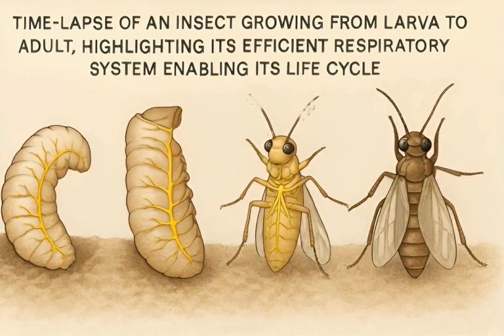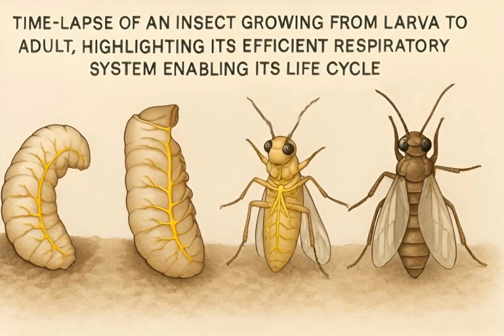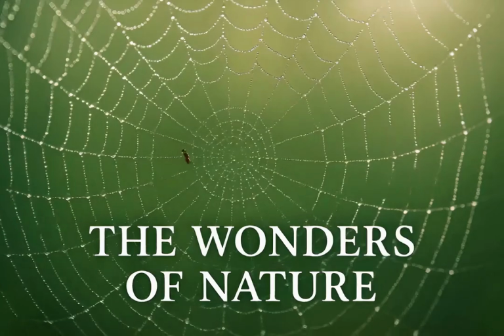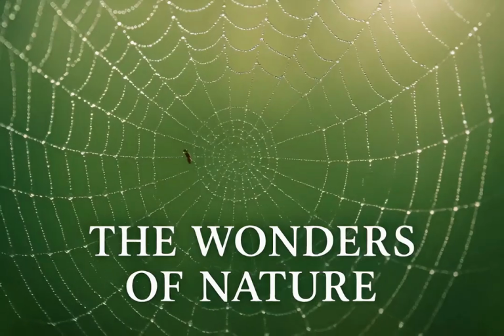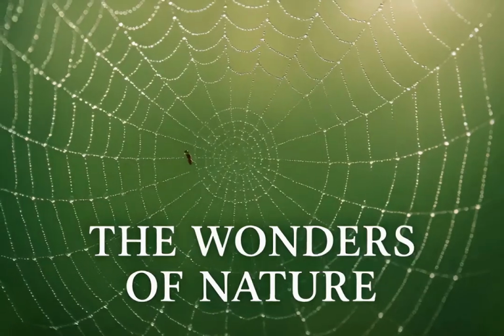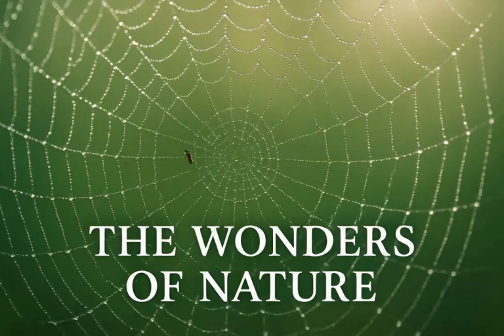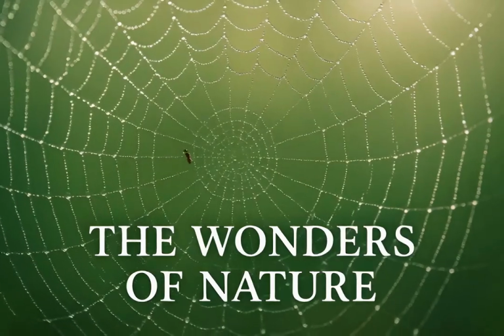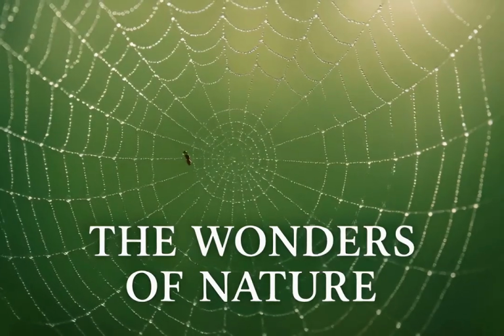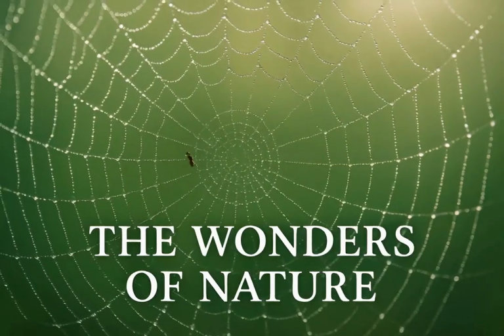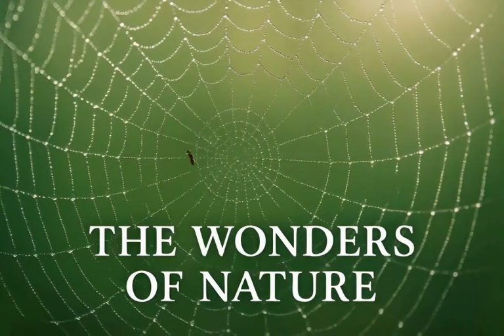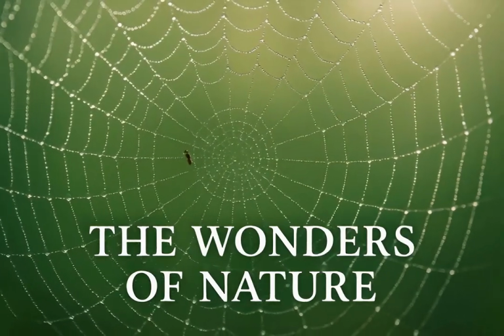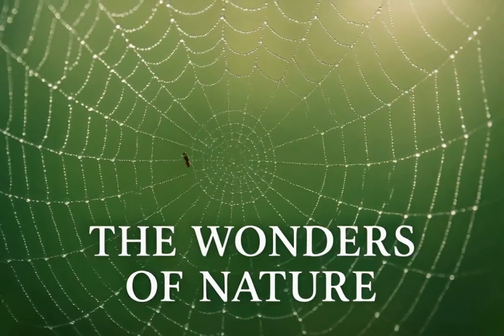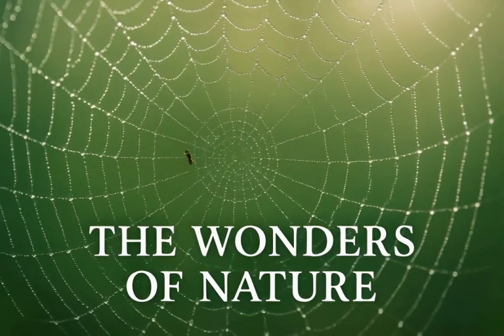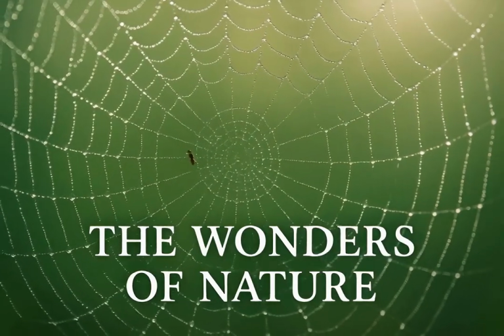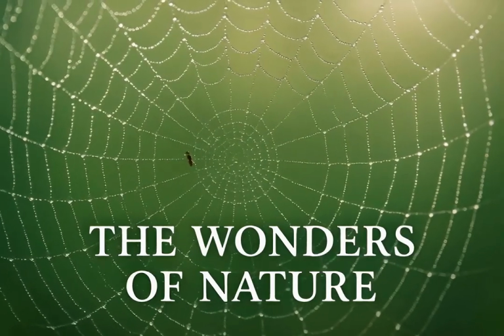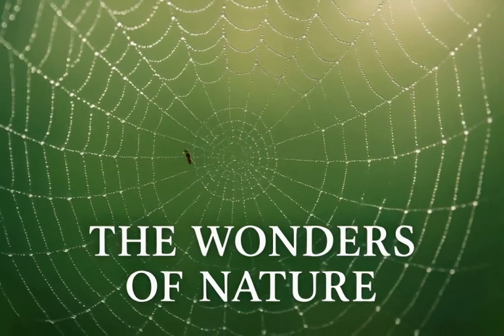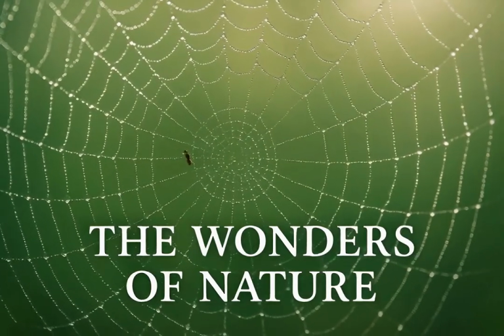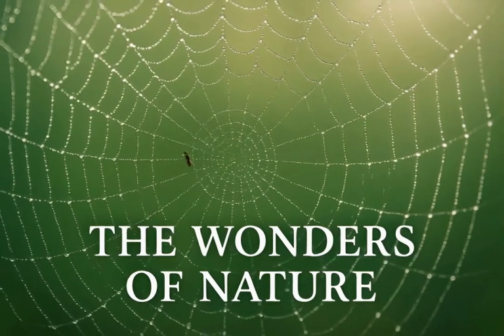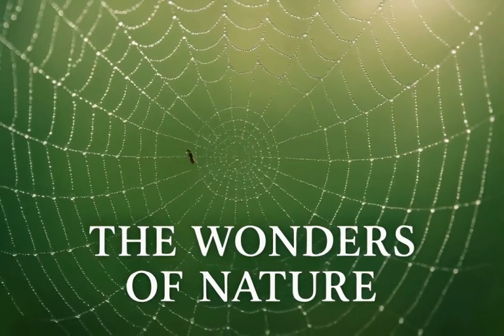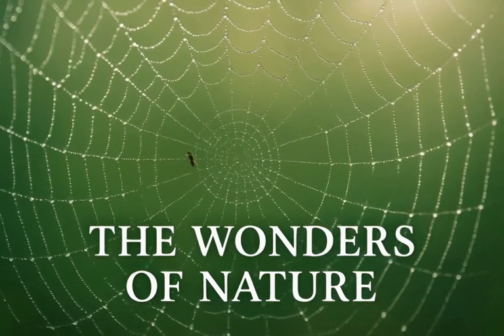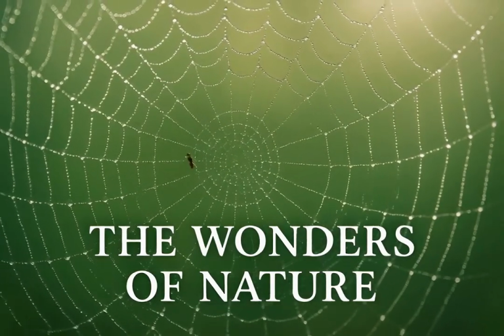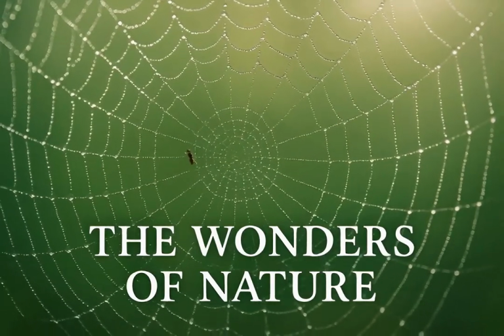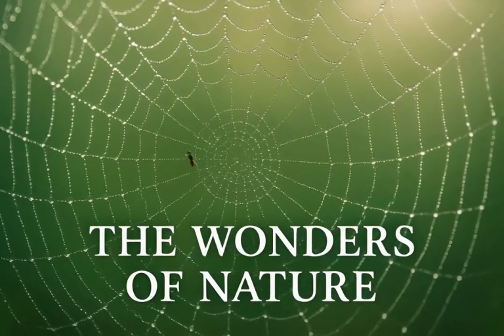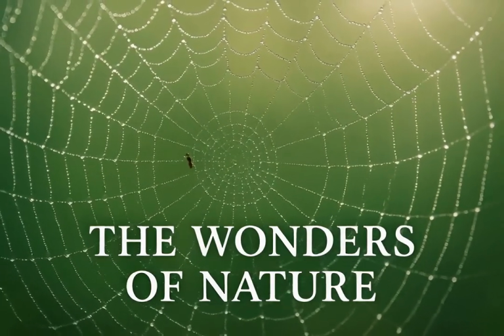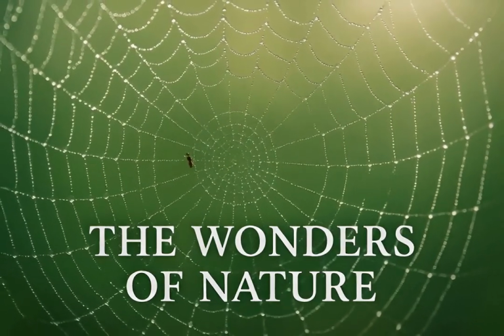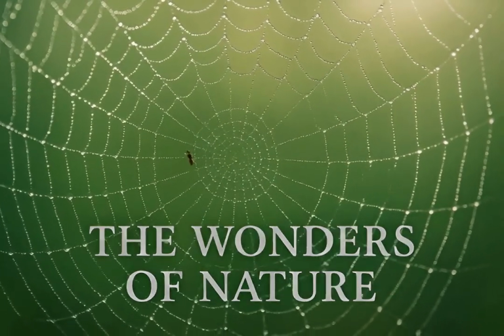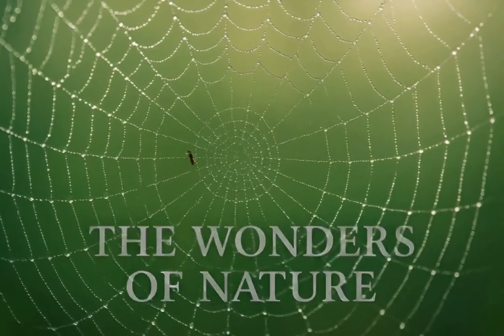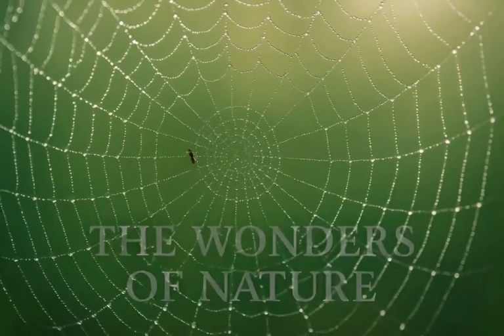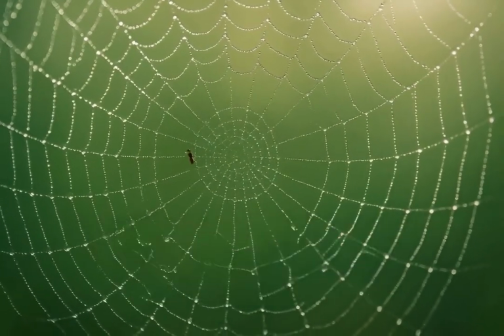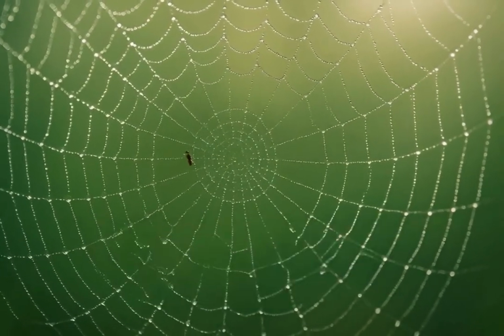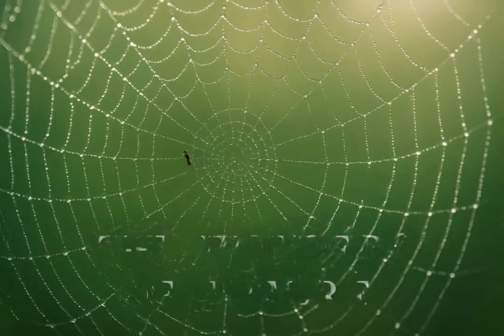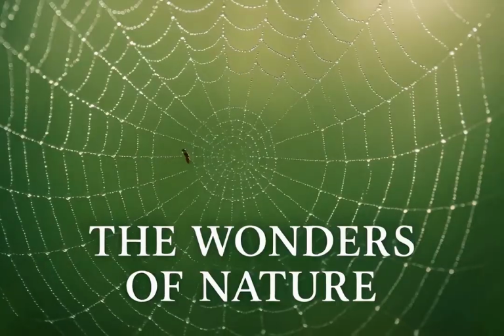So, next time you see an insect, remember its amazing lungless breathing system — a tiny wonder, perfectly designed for its world.